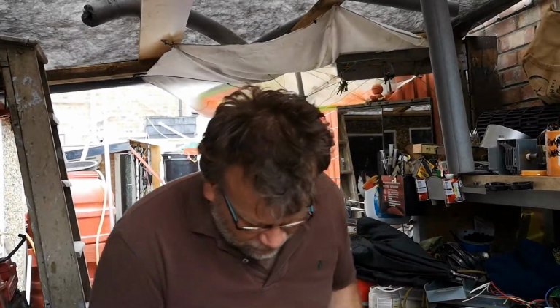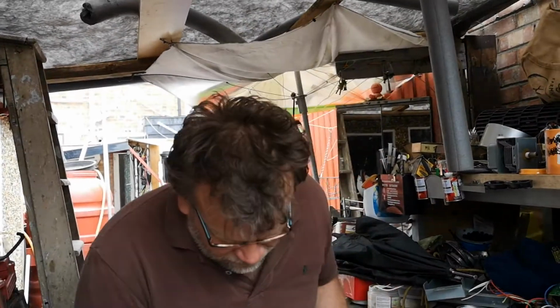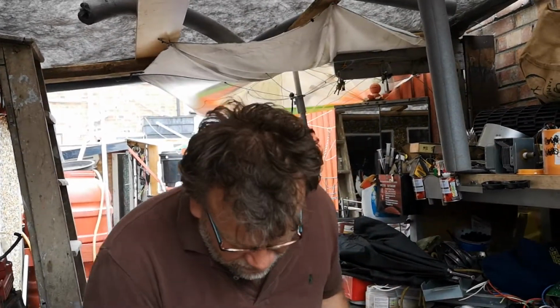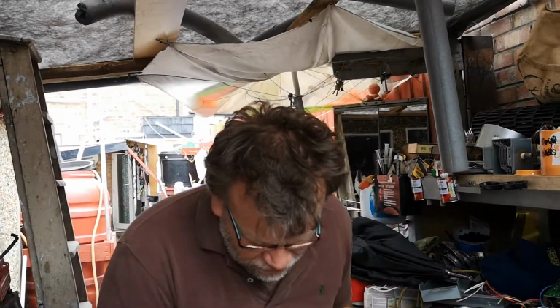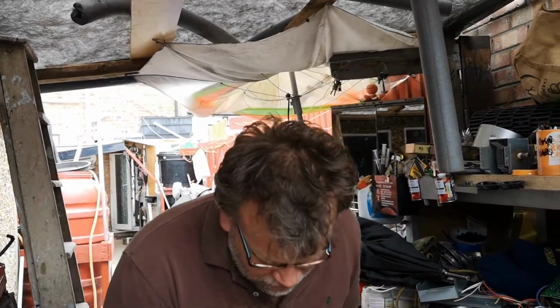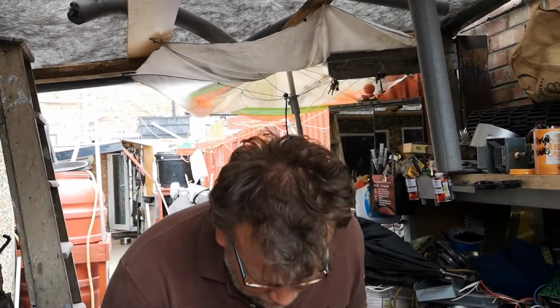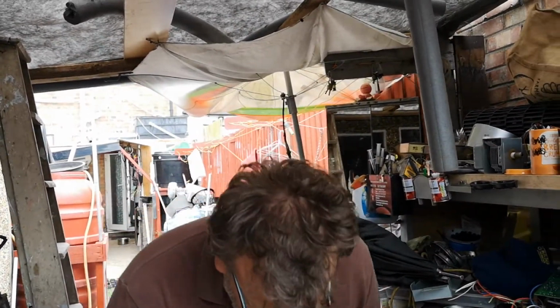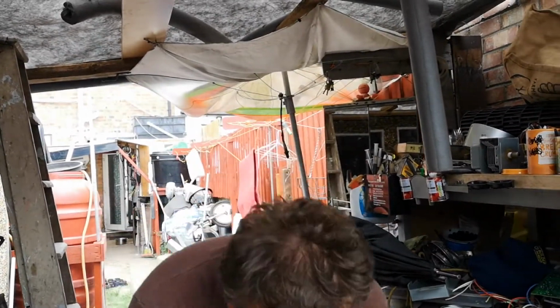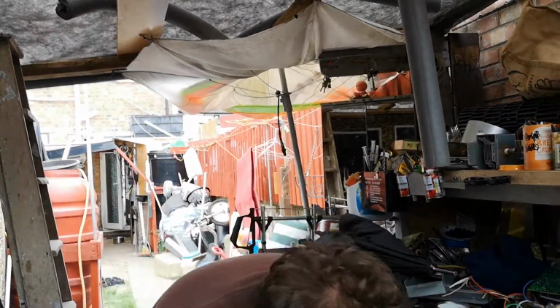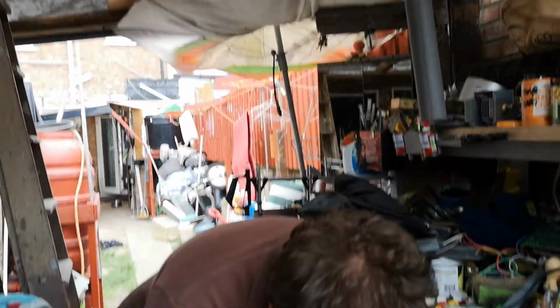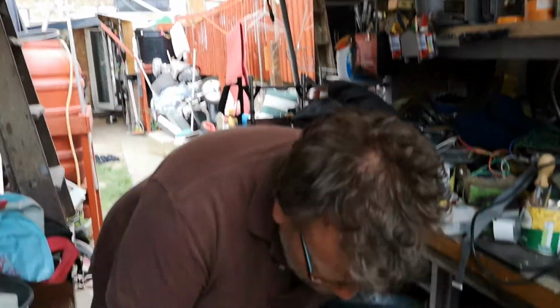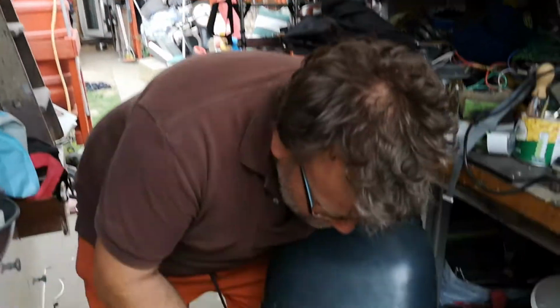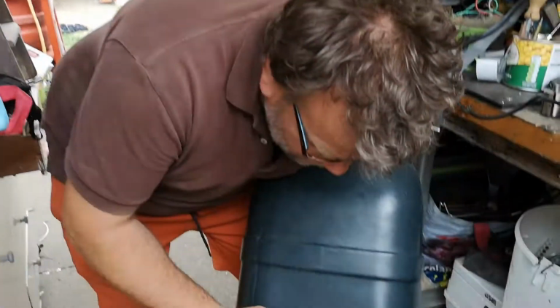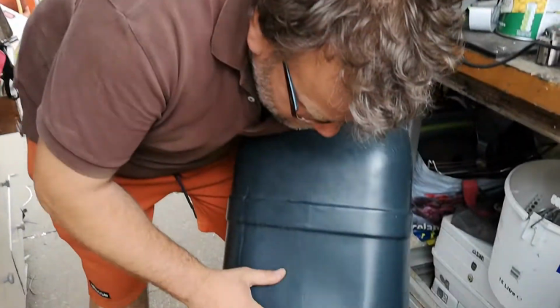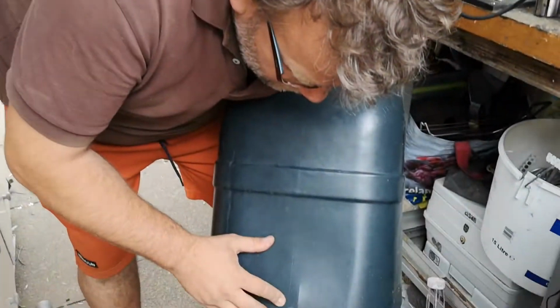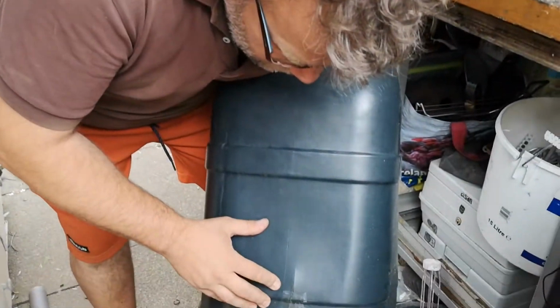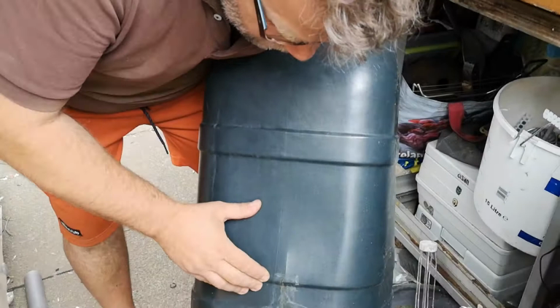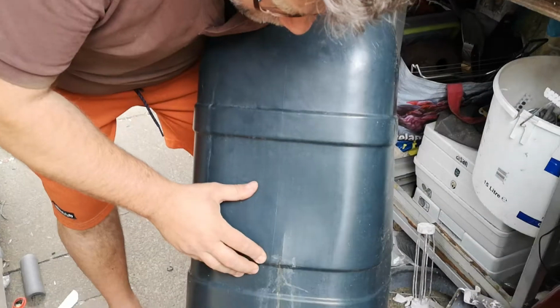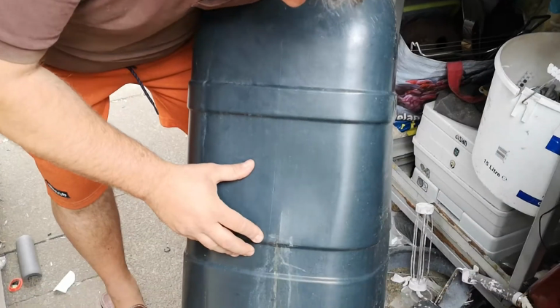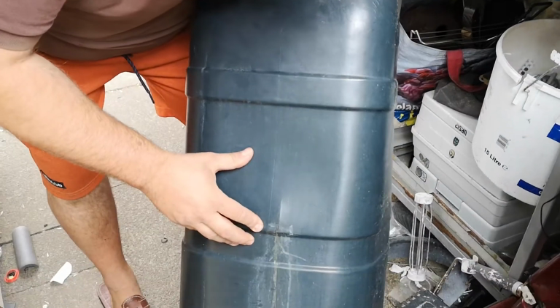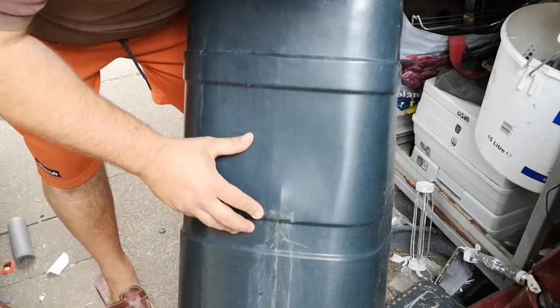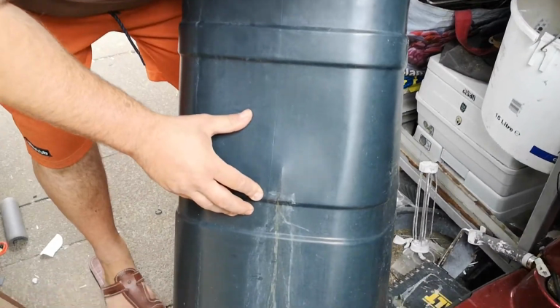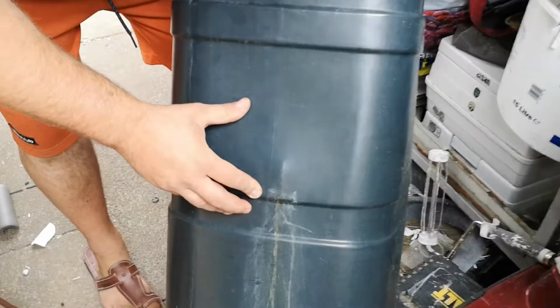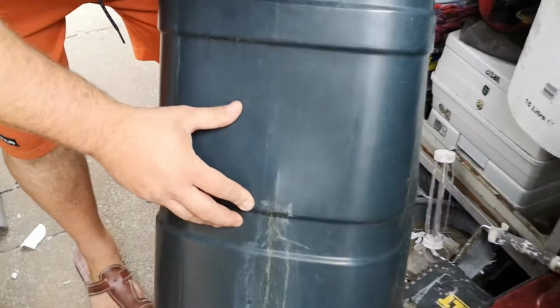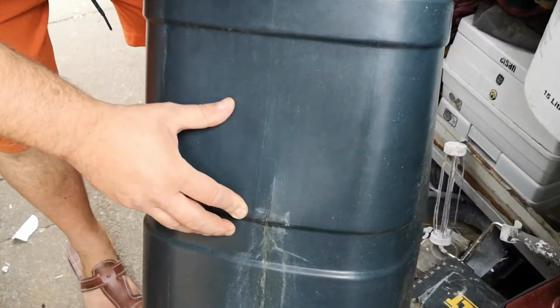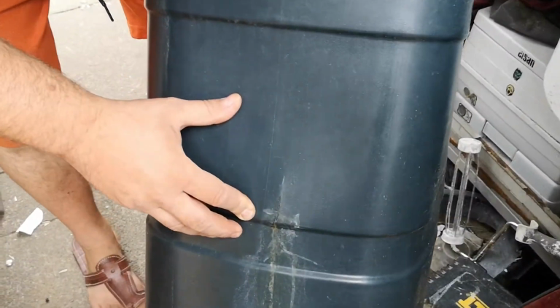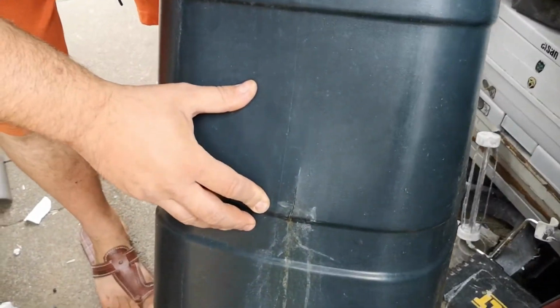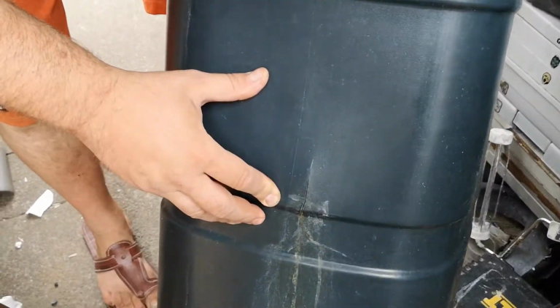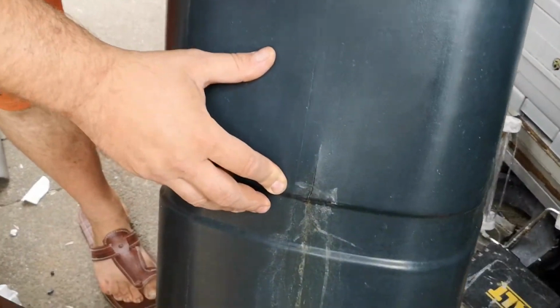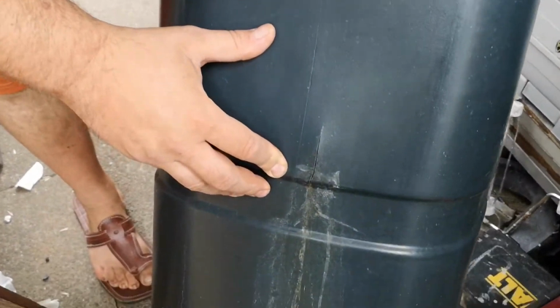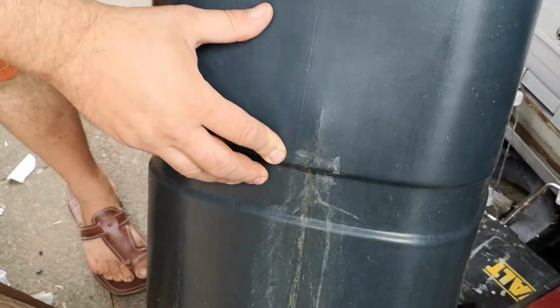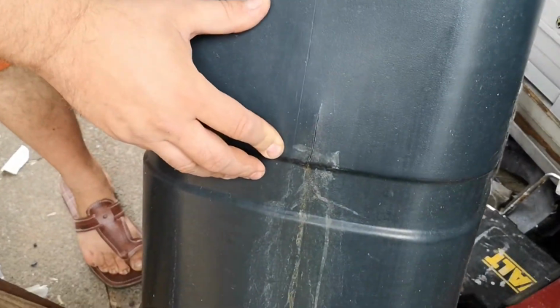Now this is the issue here — as you can see, it has a nasty crack.